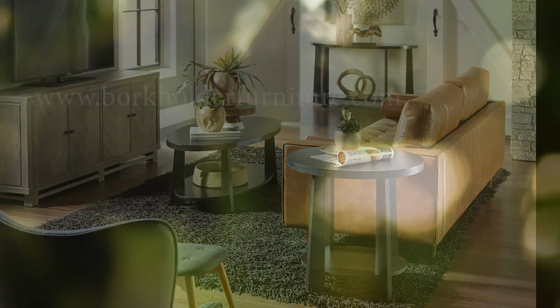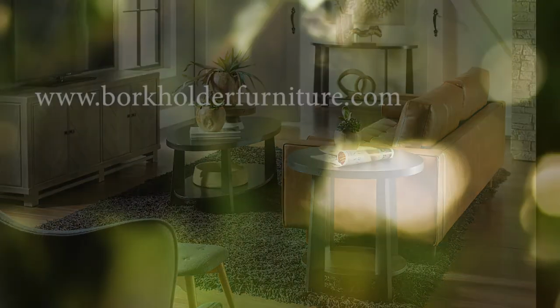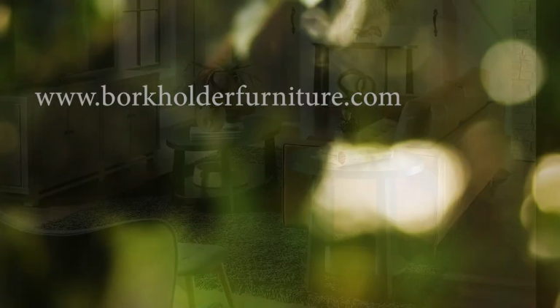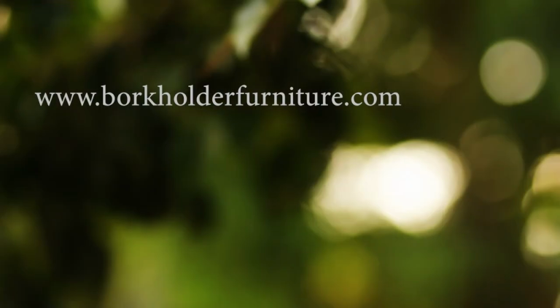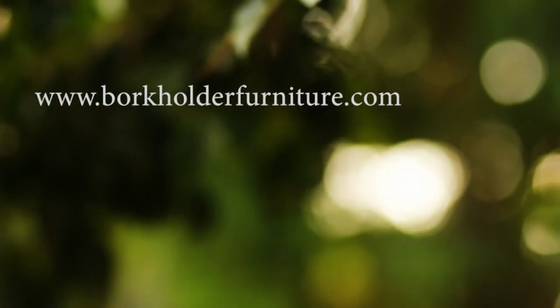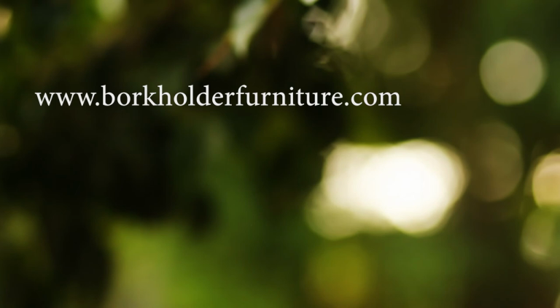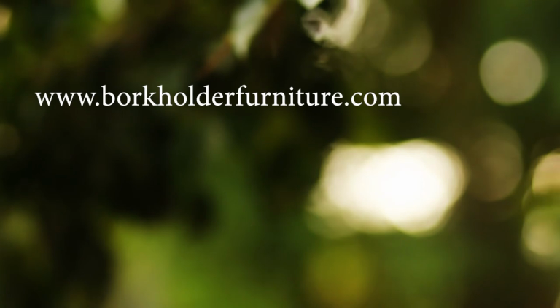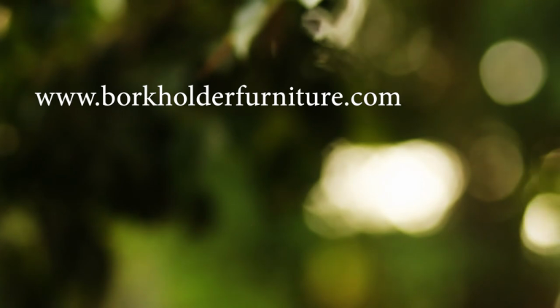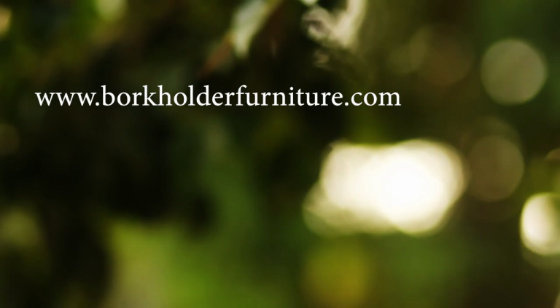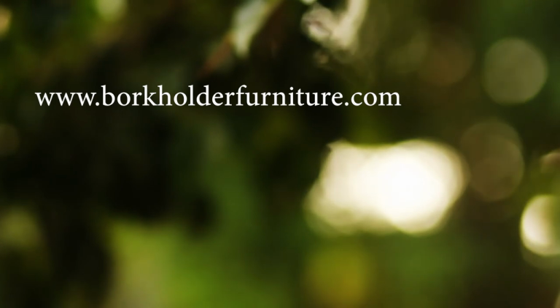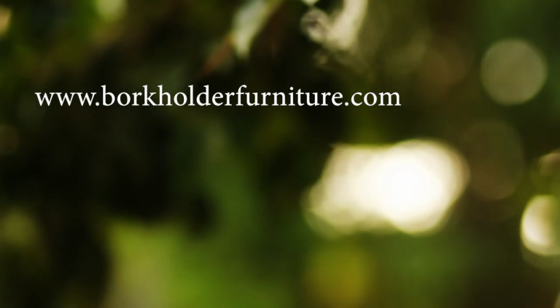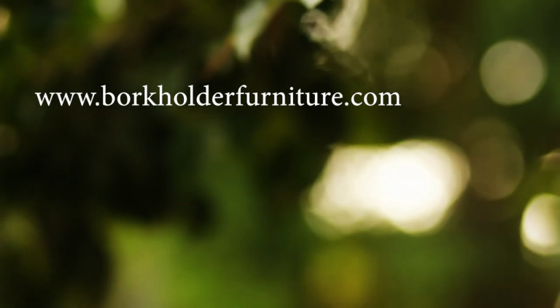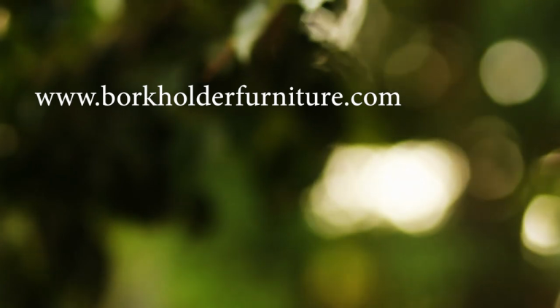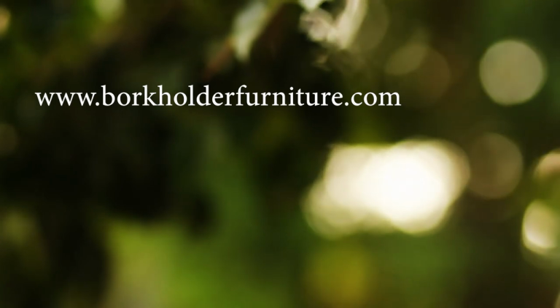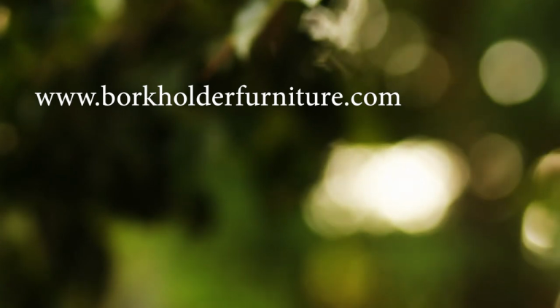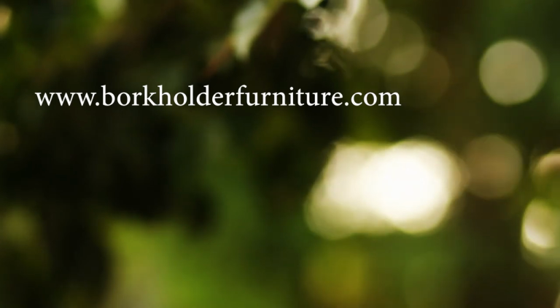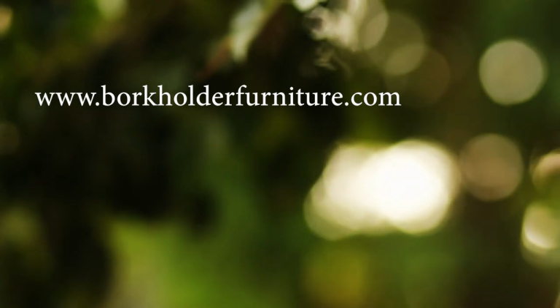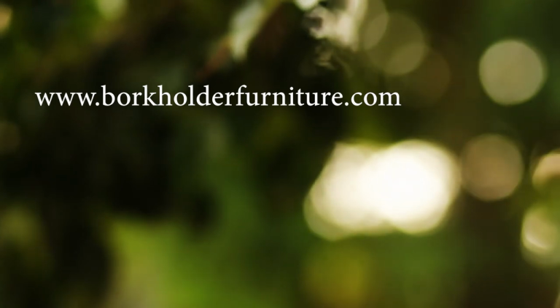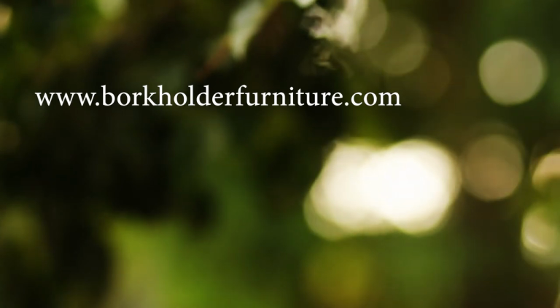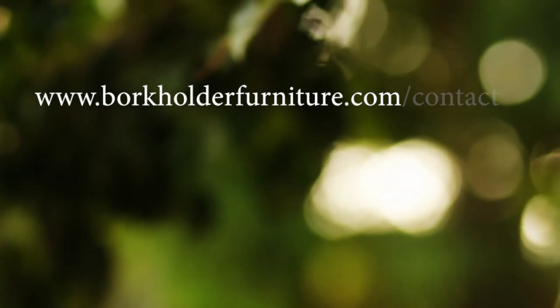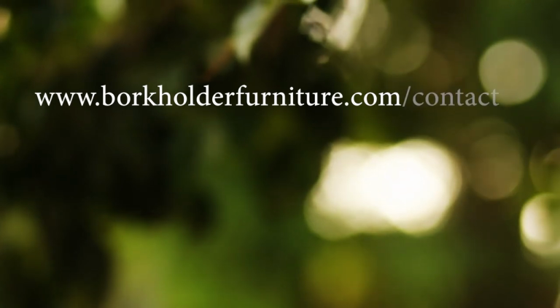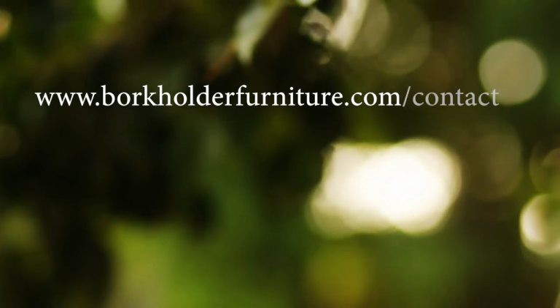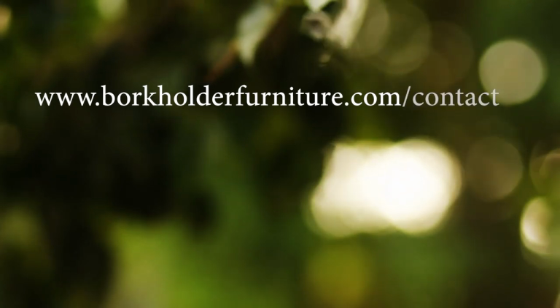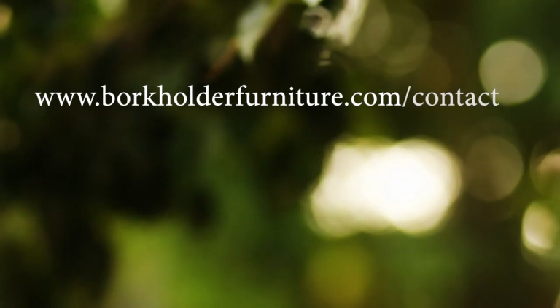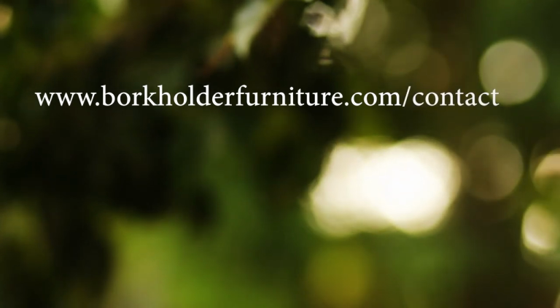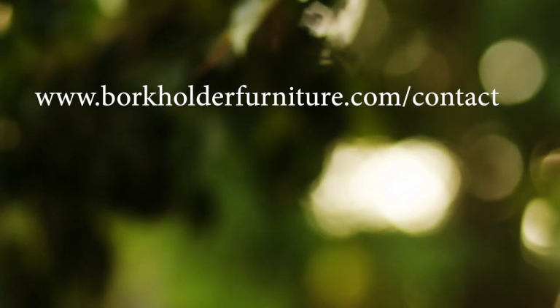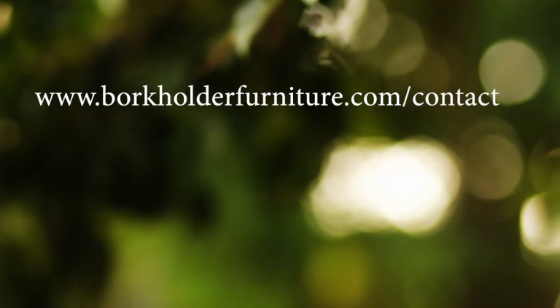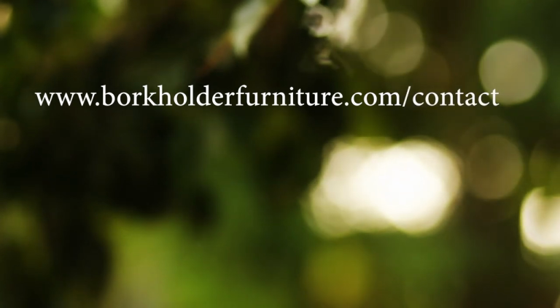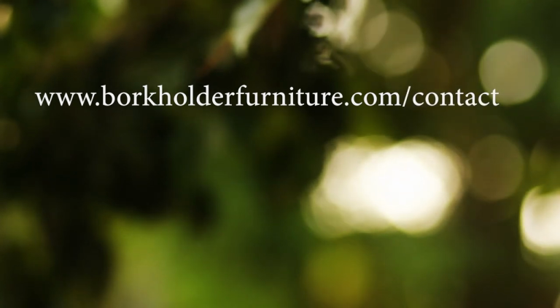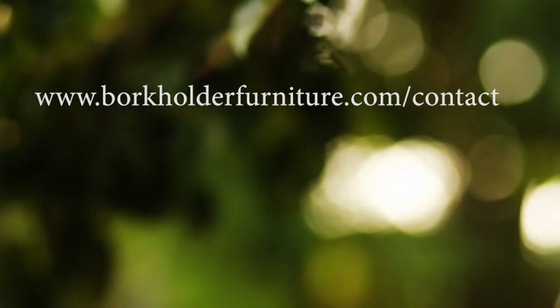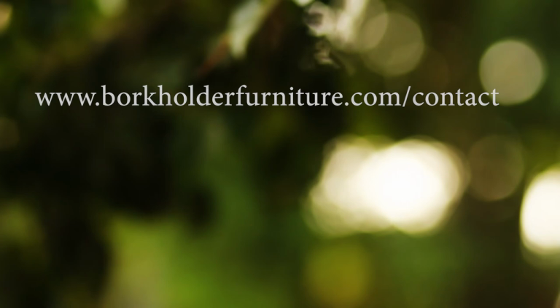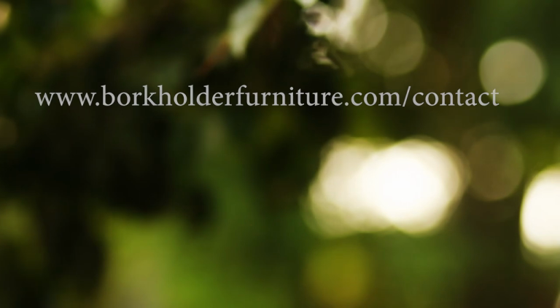For now, please visit BorkholderFurniture.com for more information or contact your local sales representative. No doubt you'll find Borkholder has got the right mix for your floor.